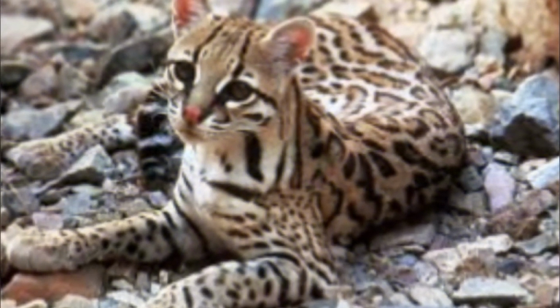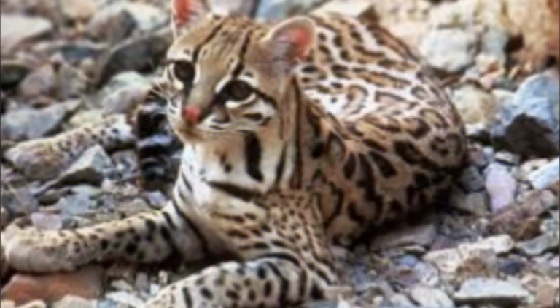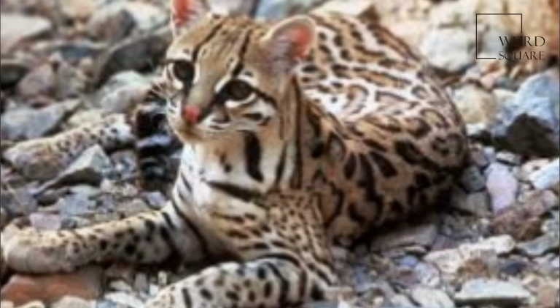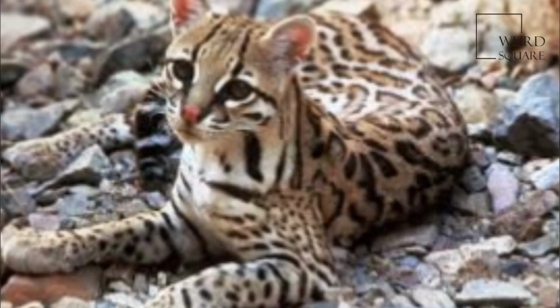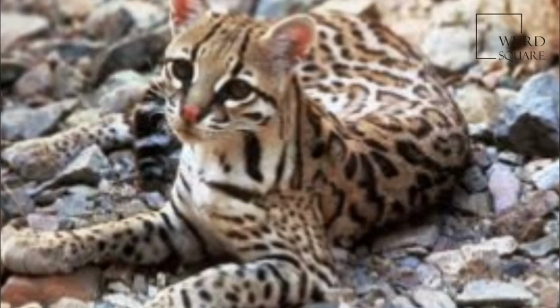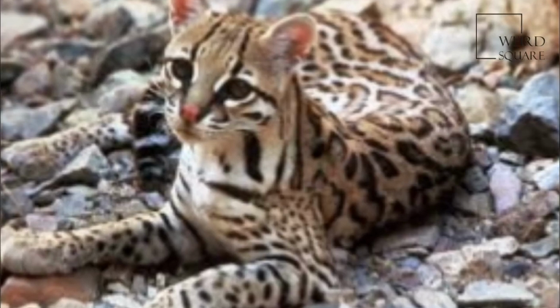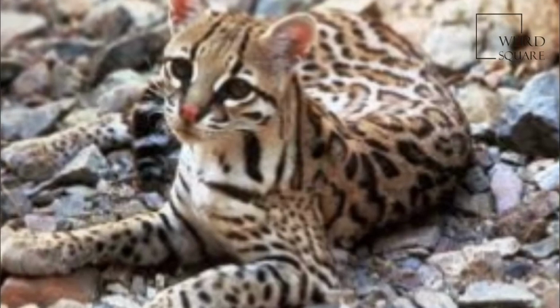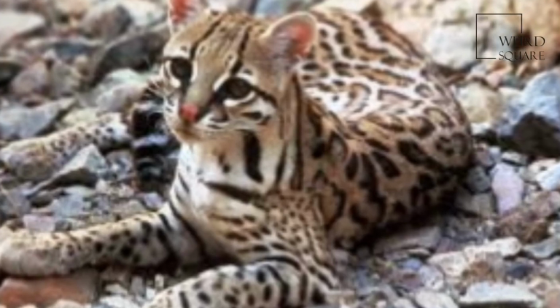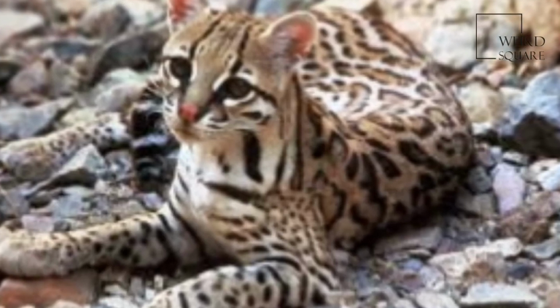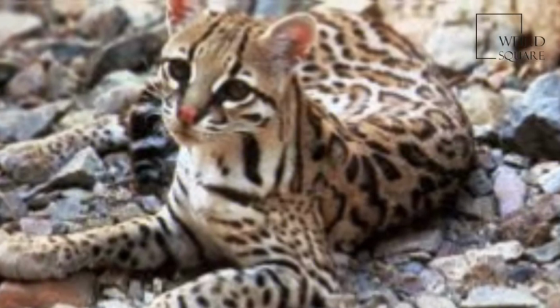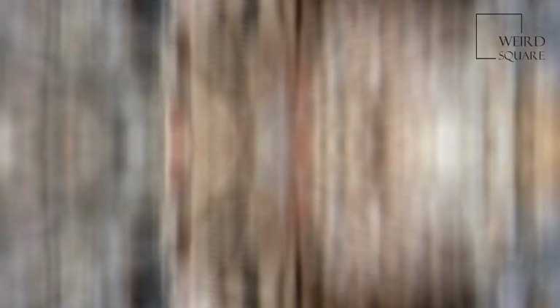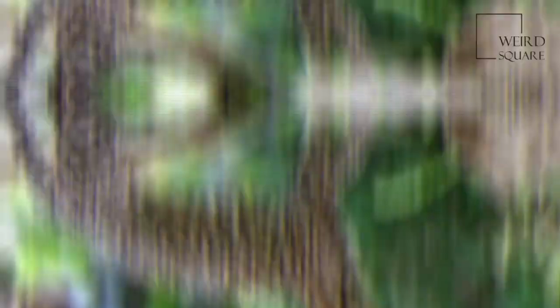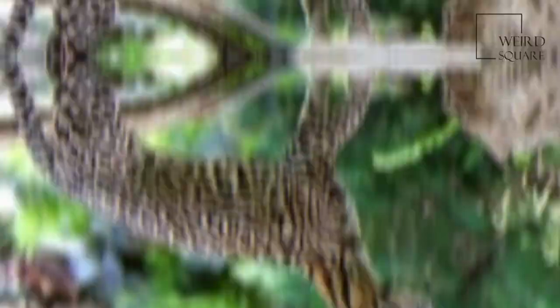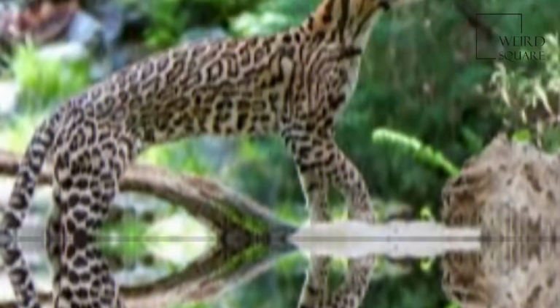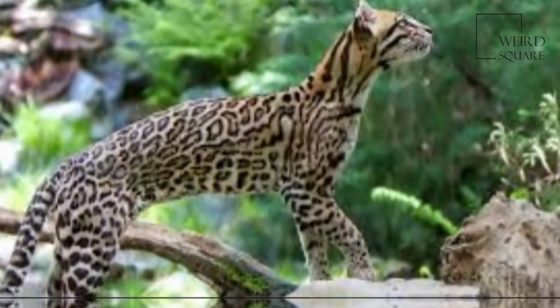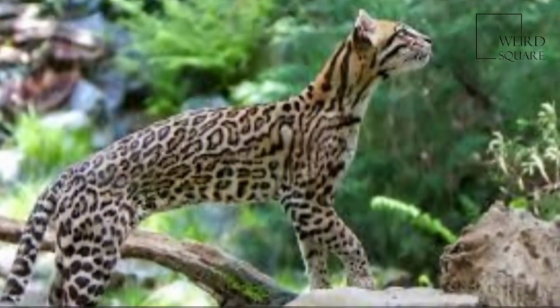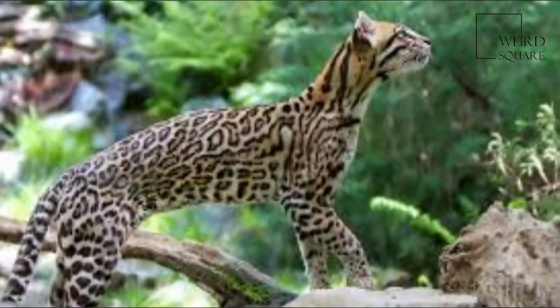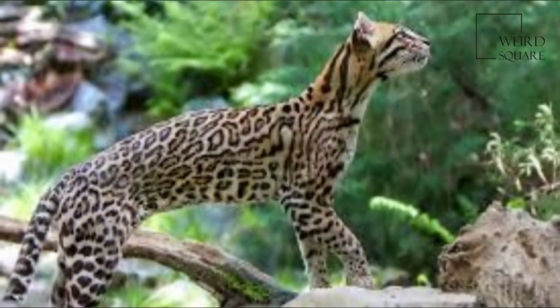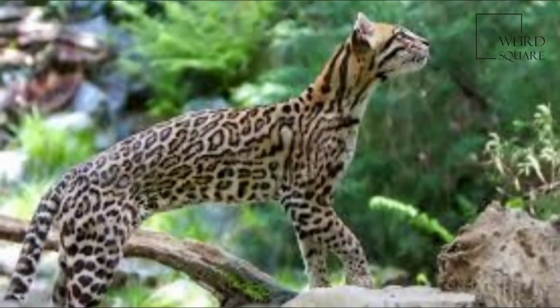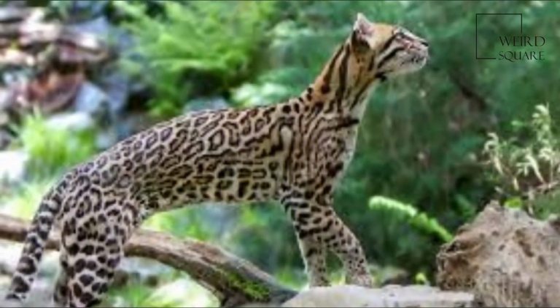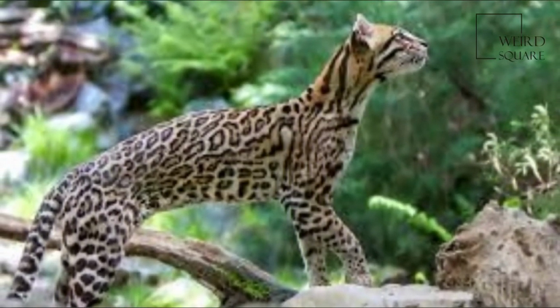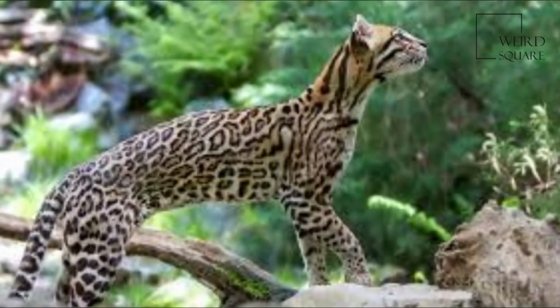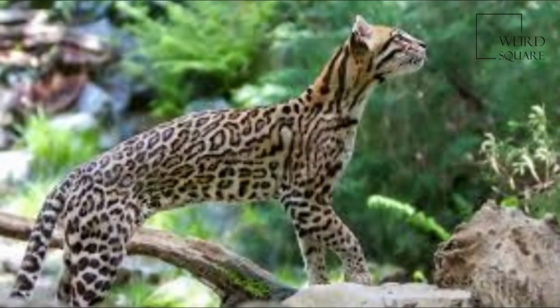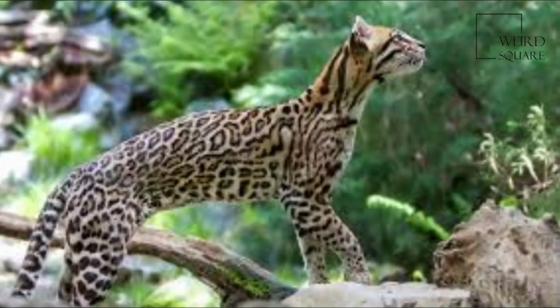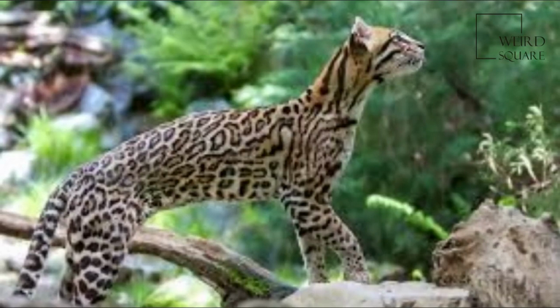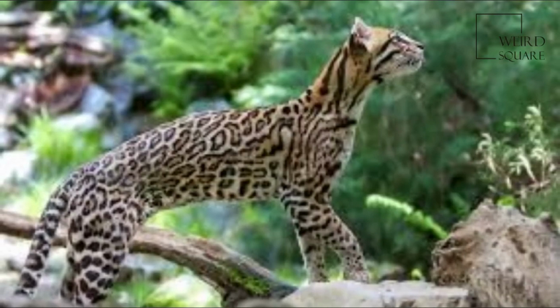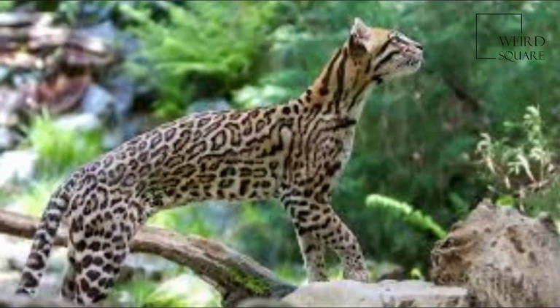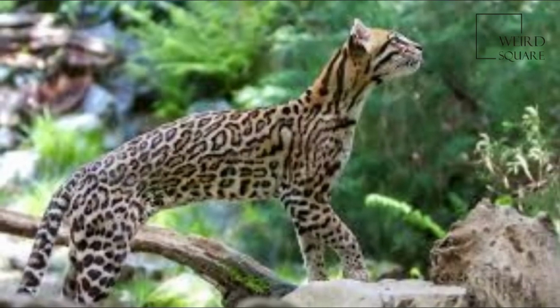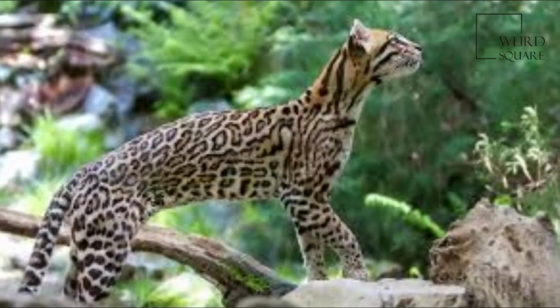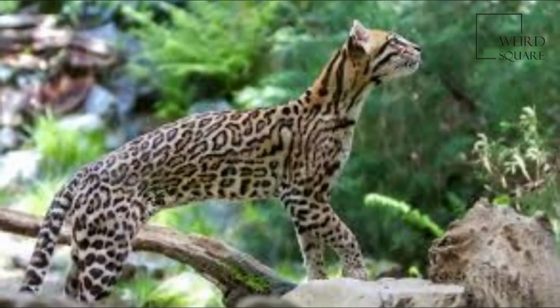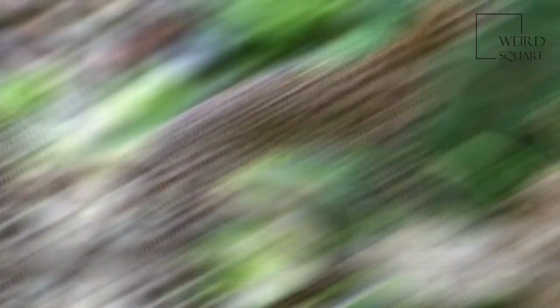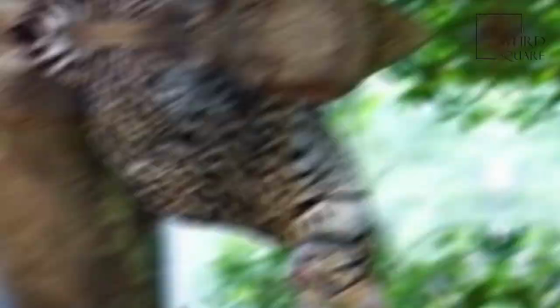The Ocelot is a wild cat native to the southwestern United States, Mexico, Central, and South America.